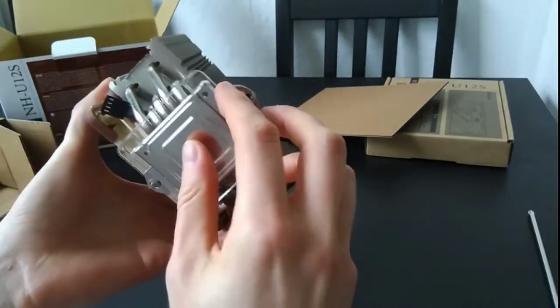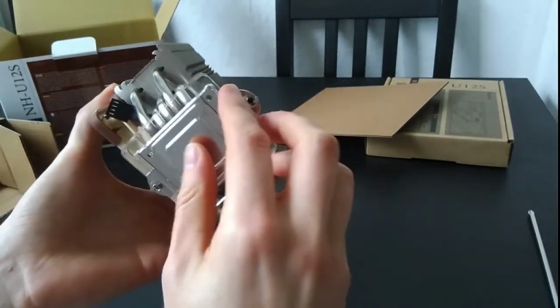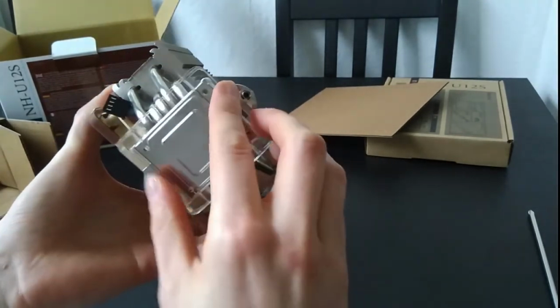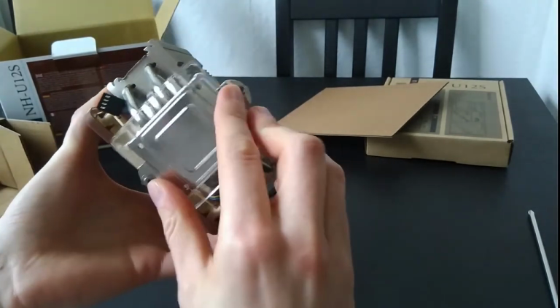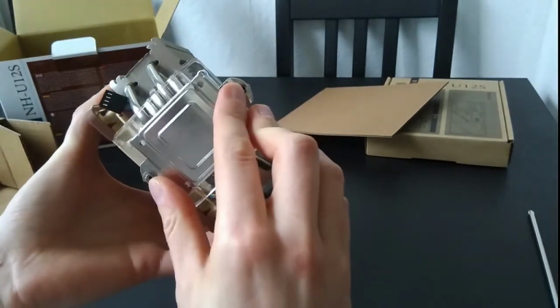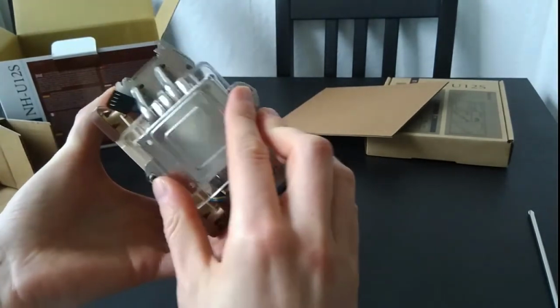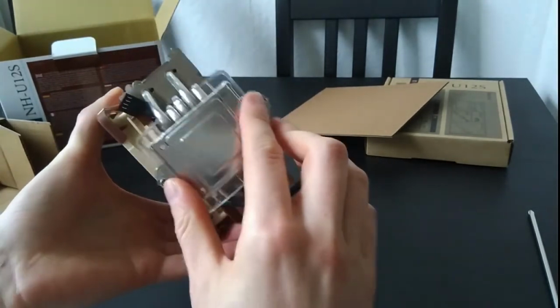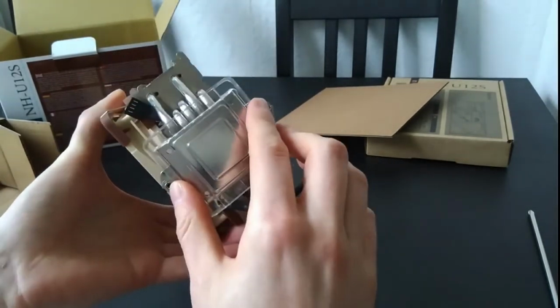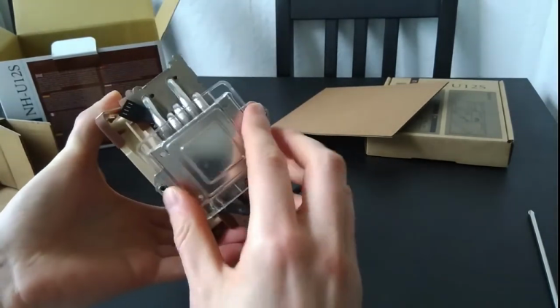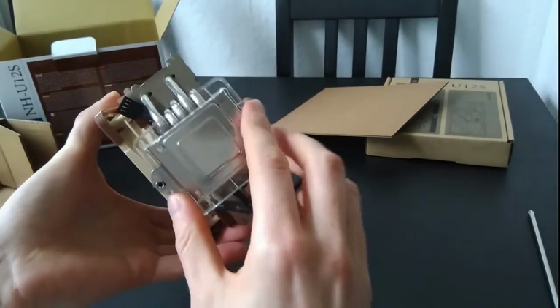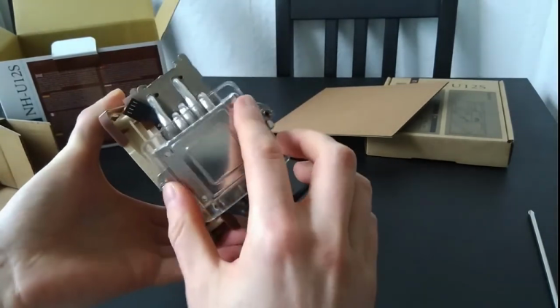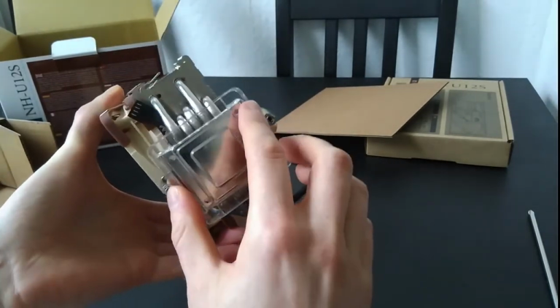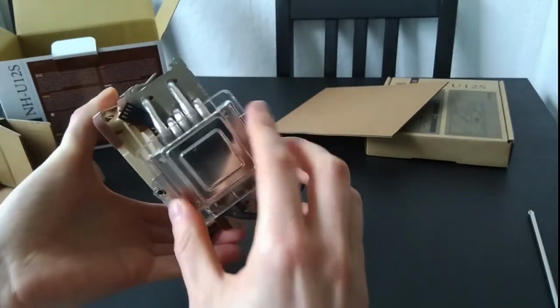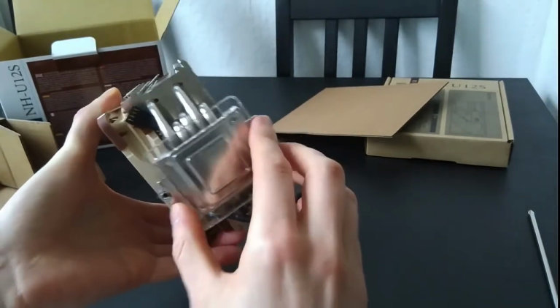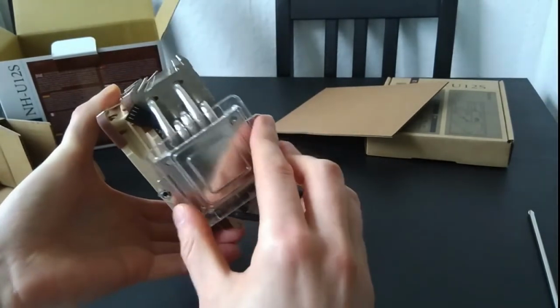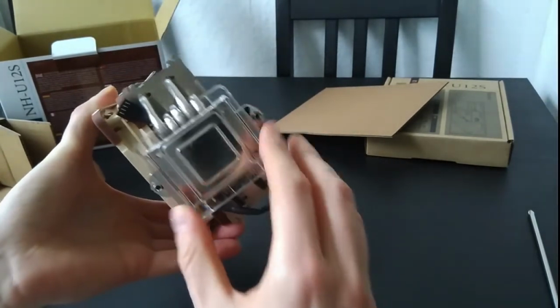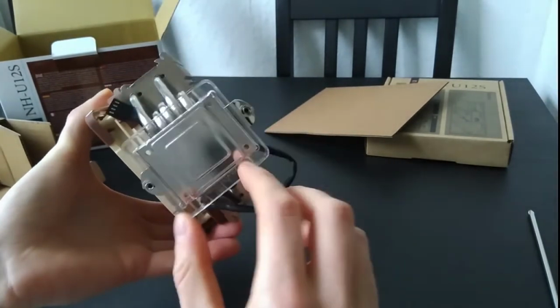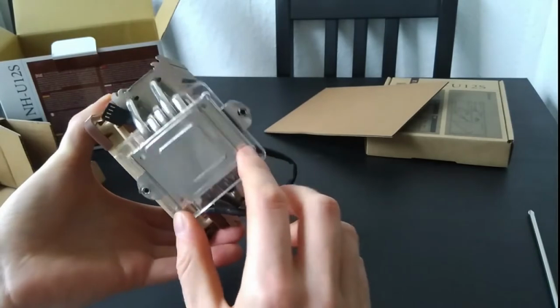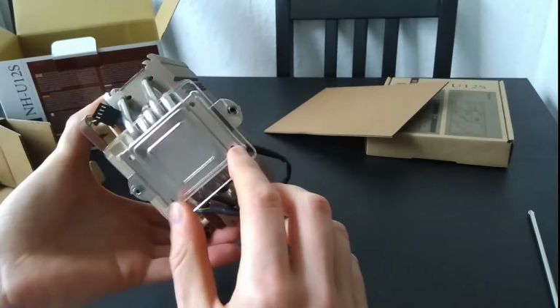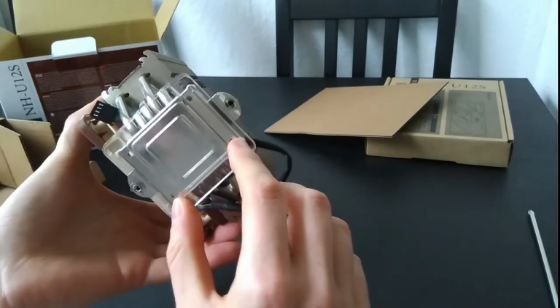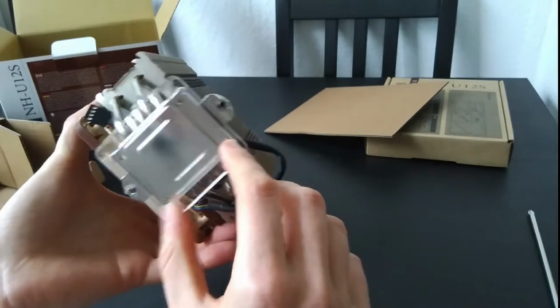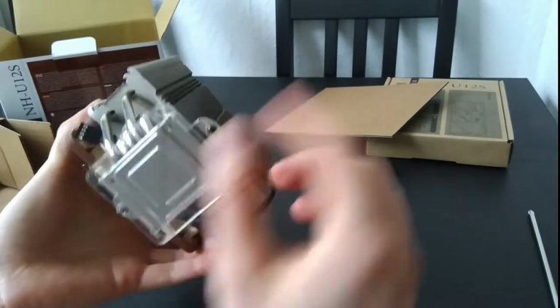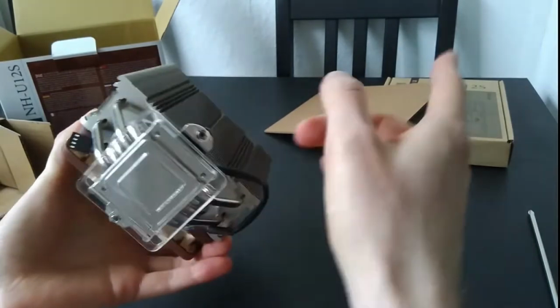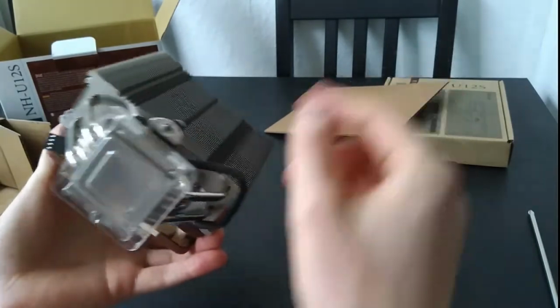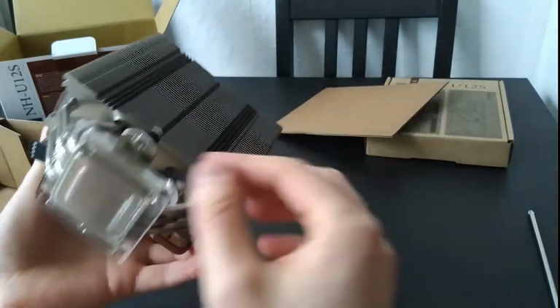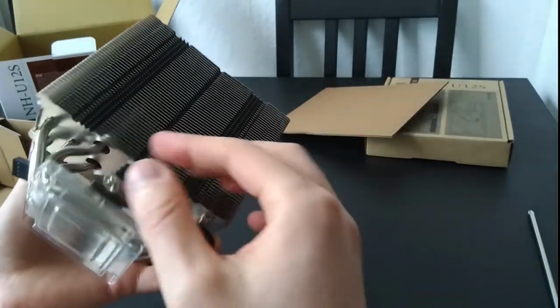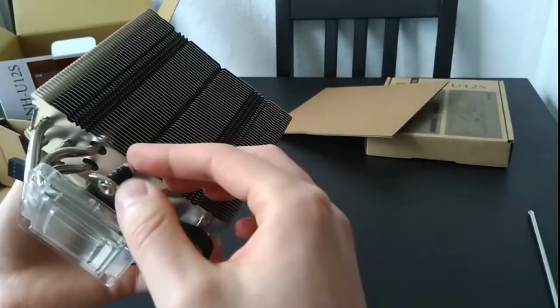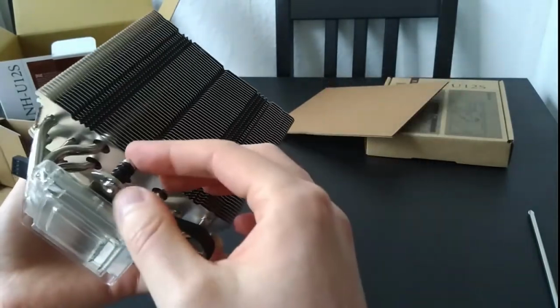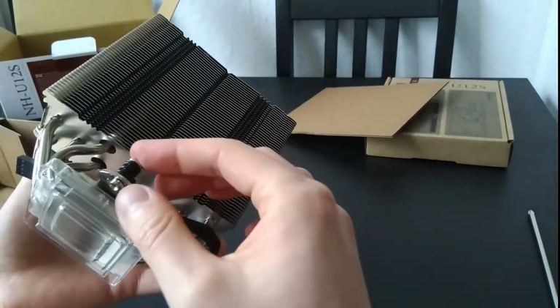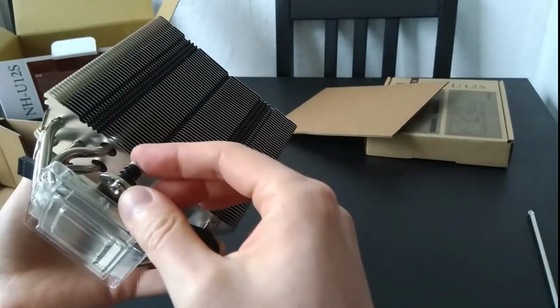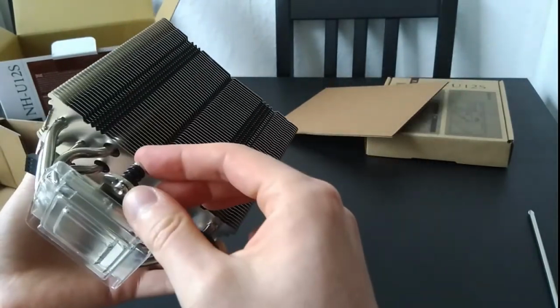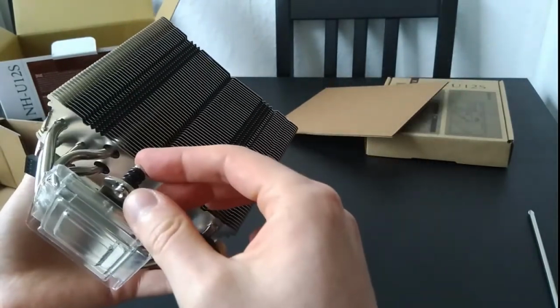There's no pre-applied paste. That's what the included paste is for.